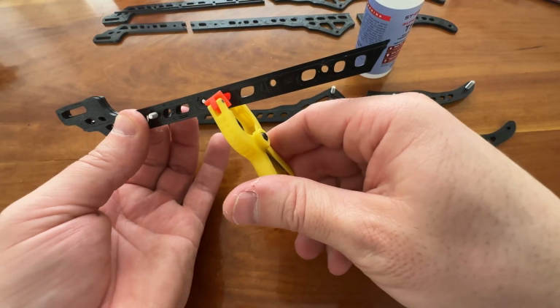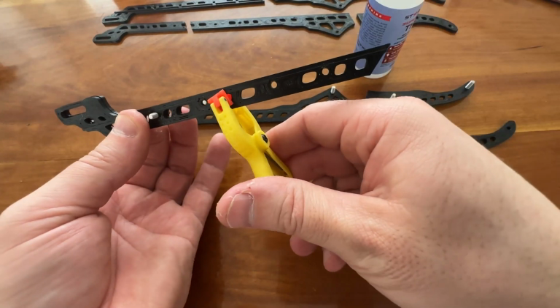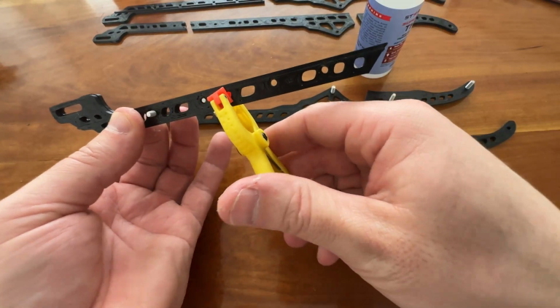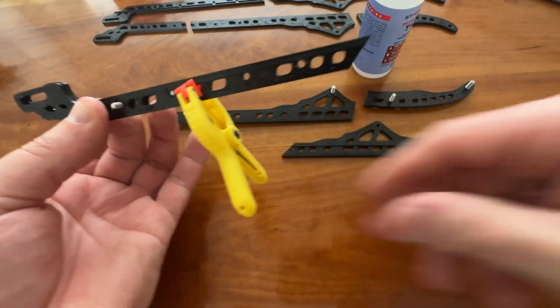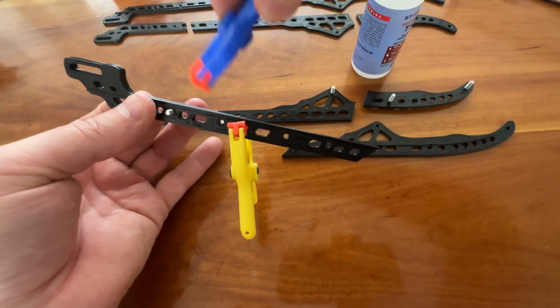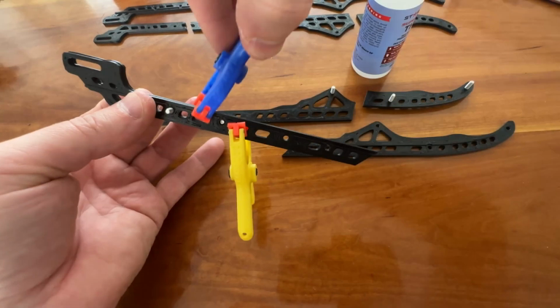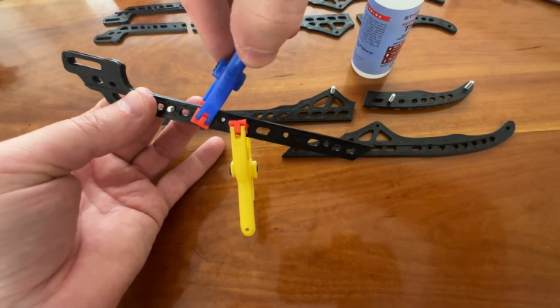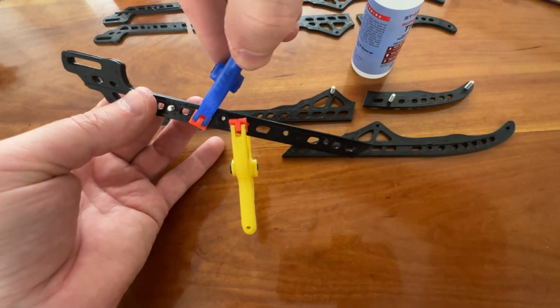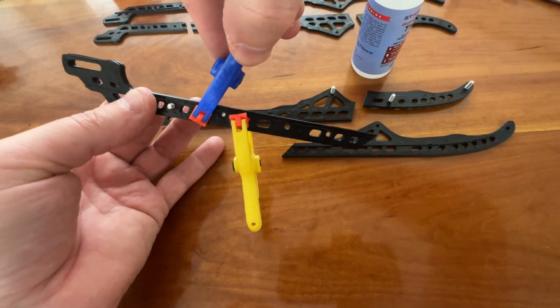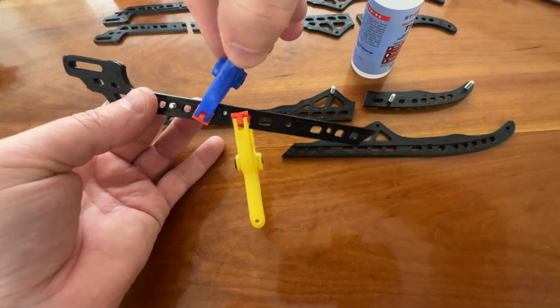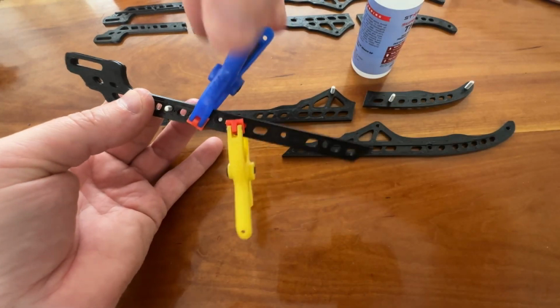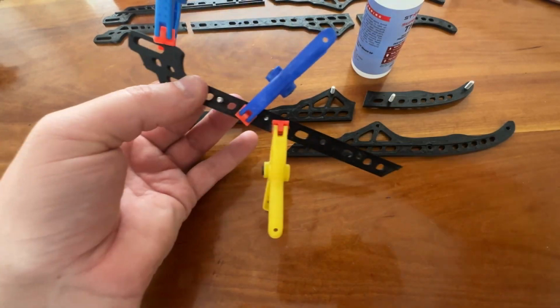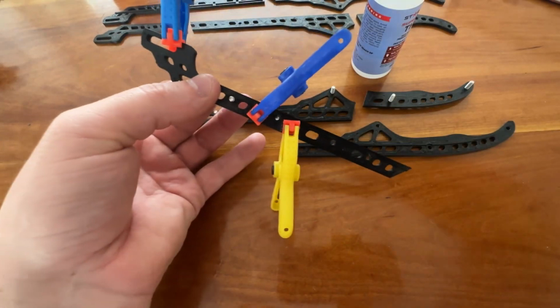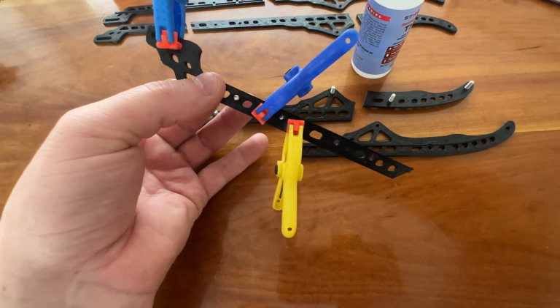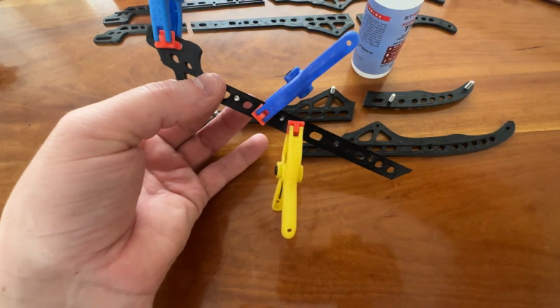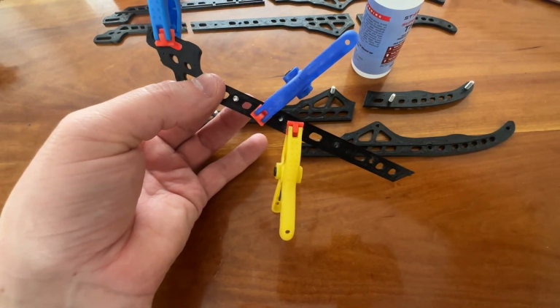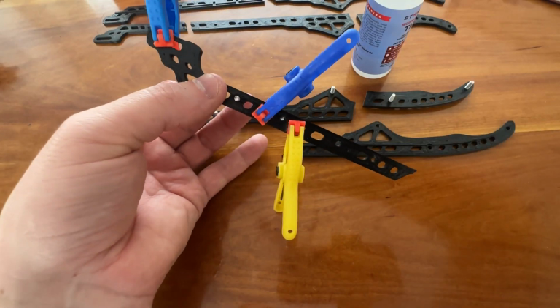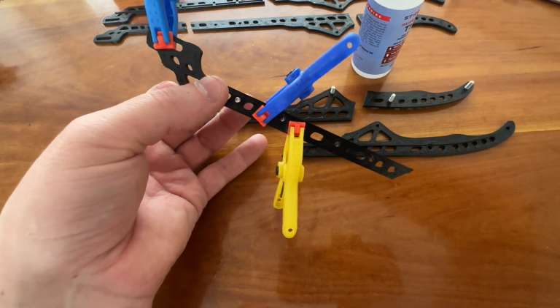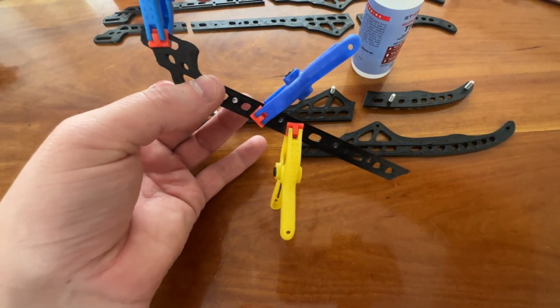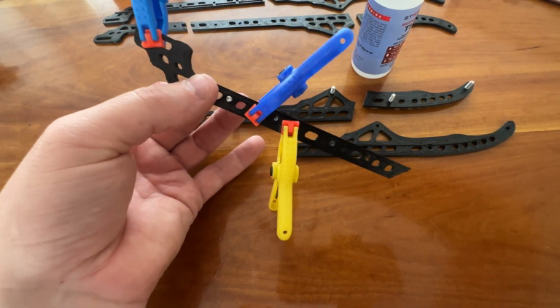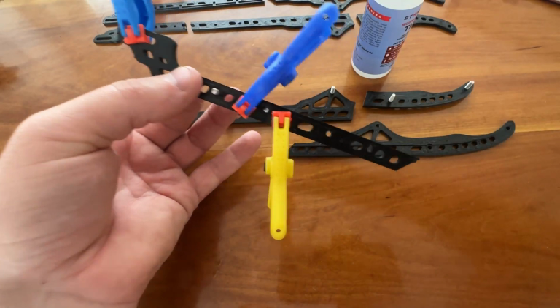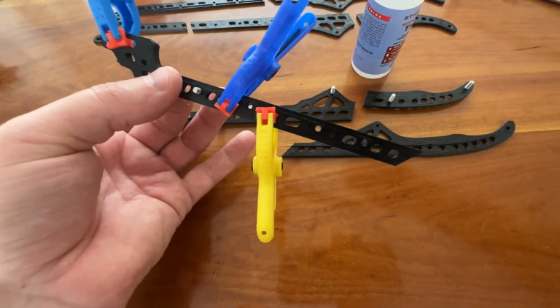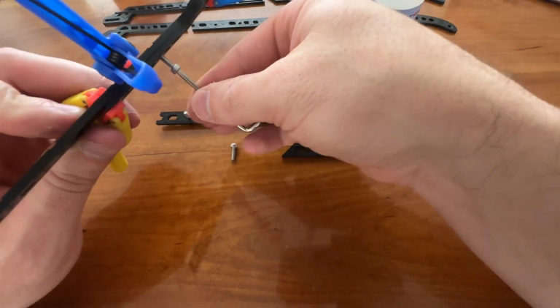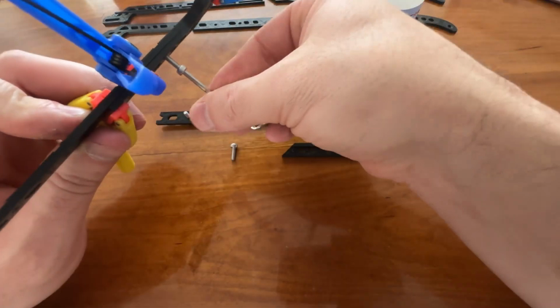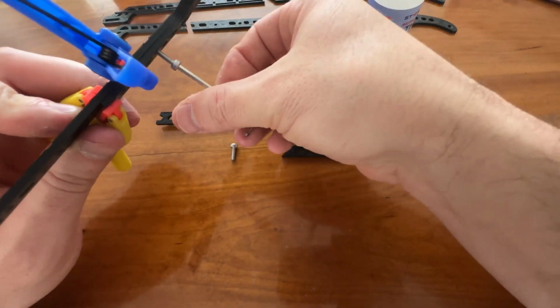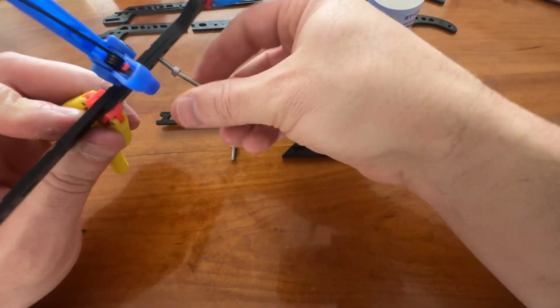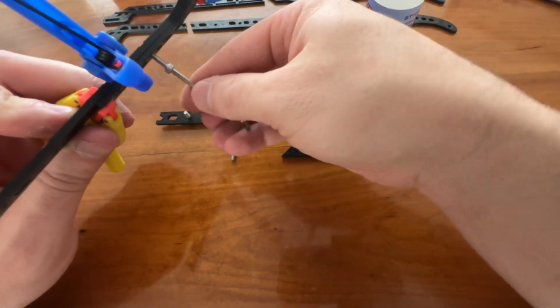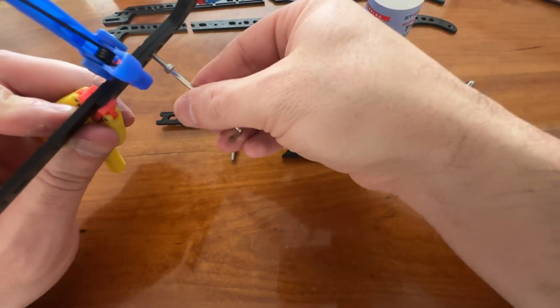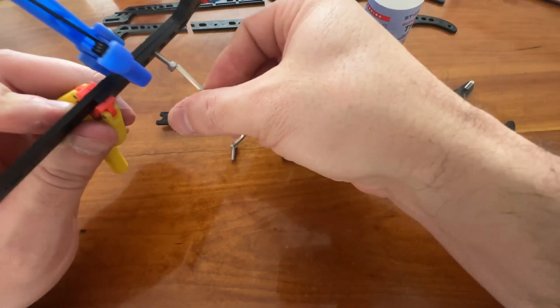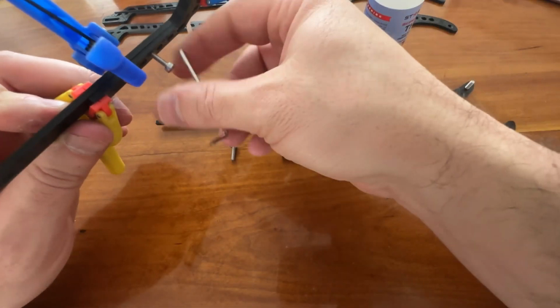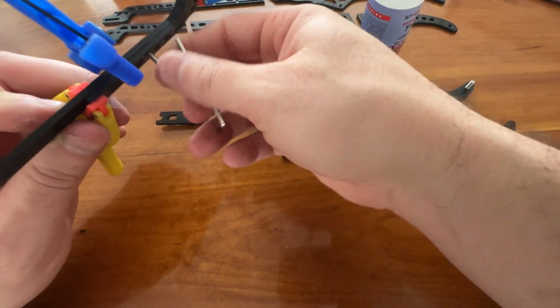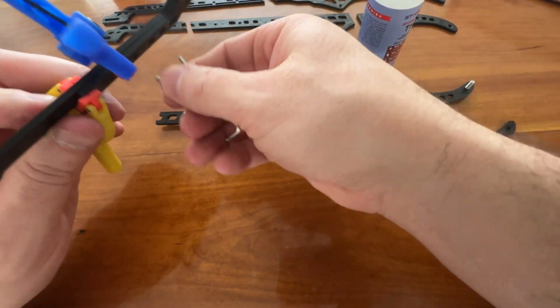You can use screws to help in aligning, and then clamps to hold them together as they dry.